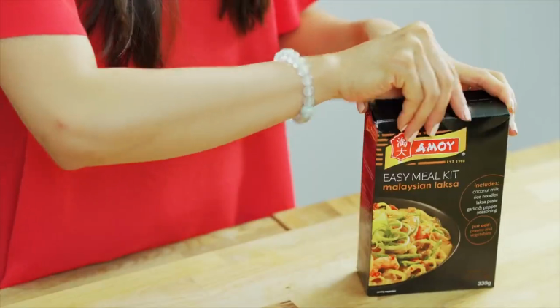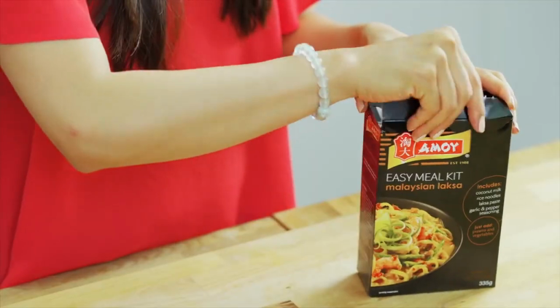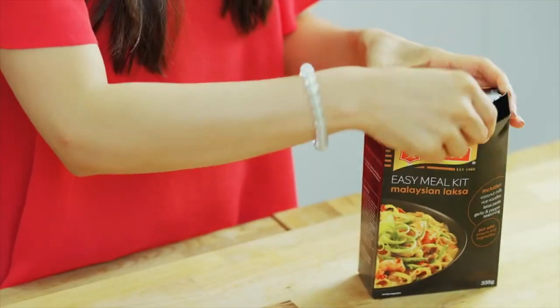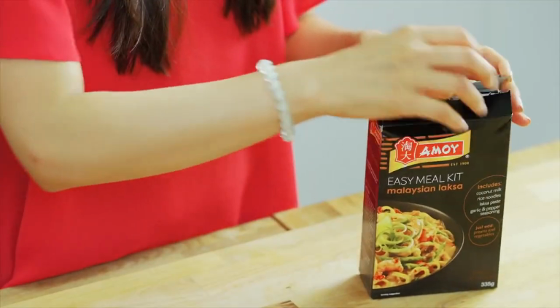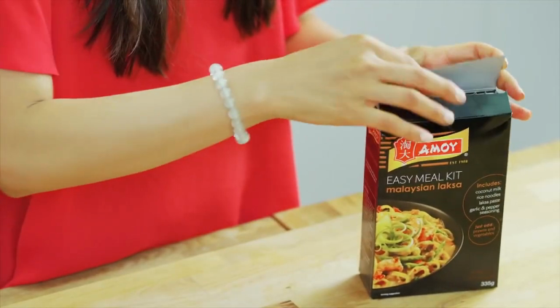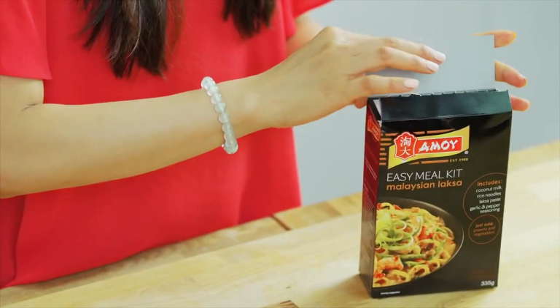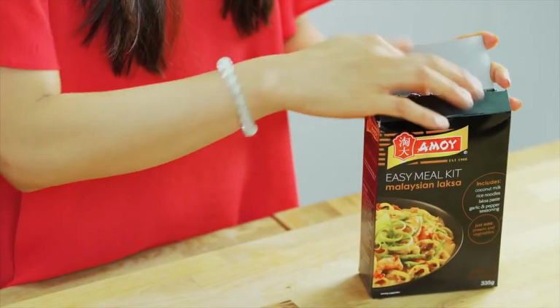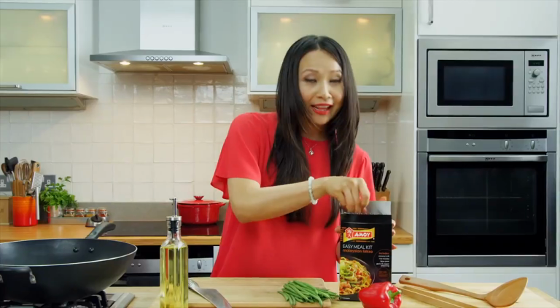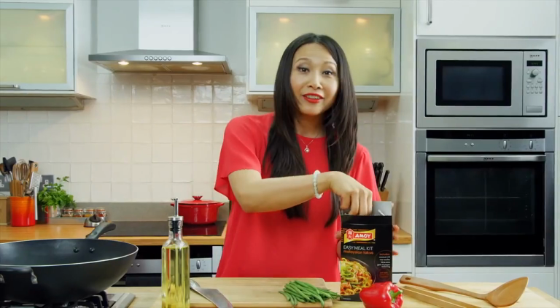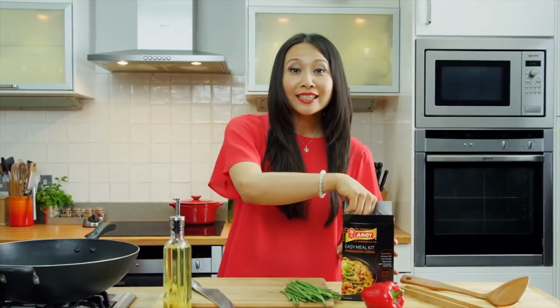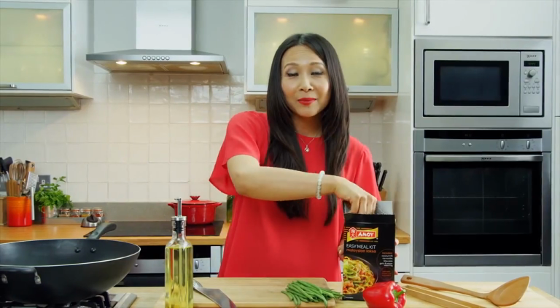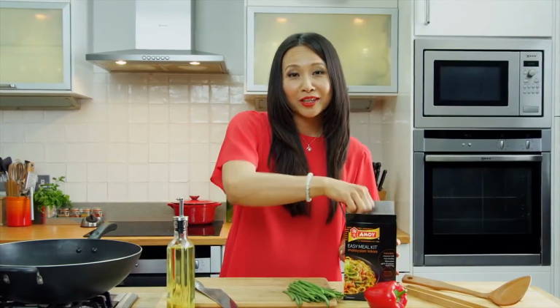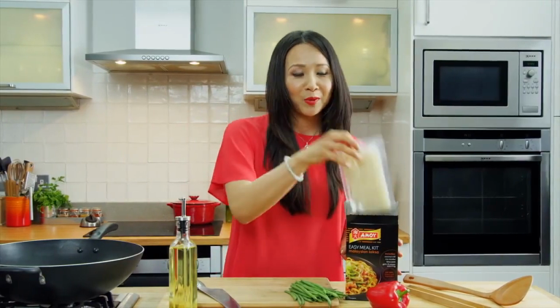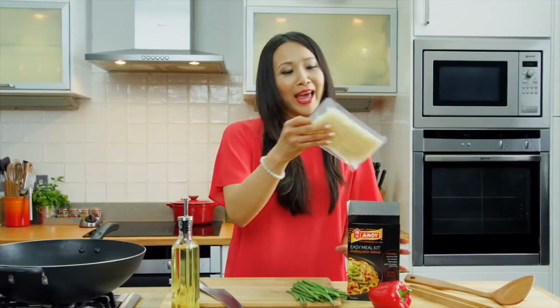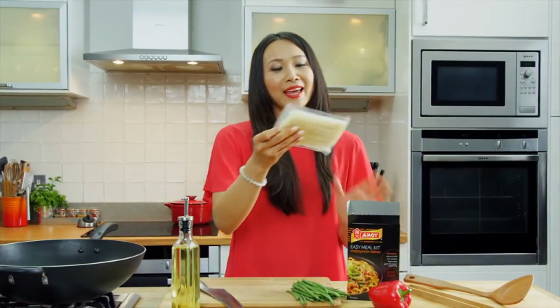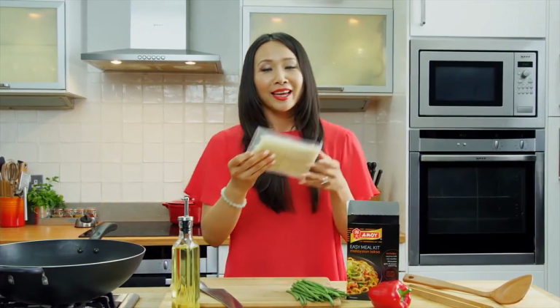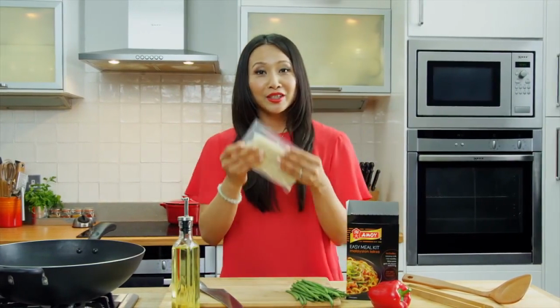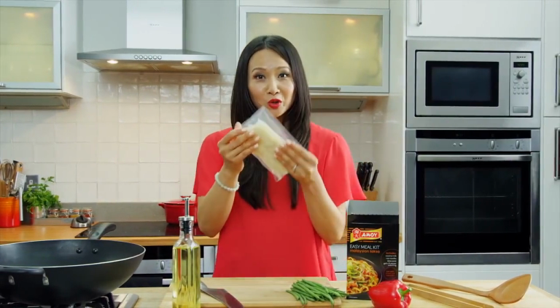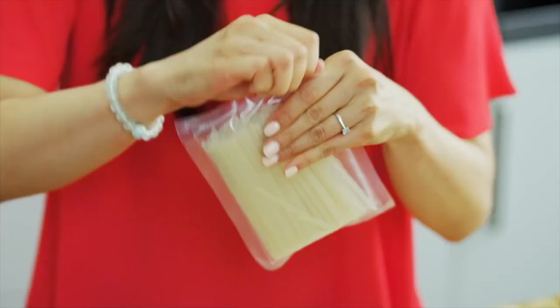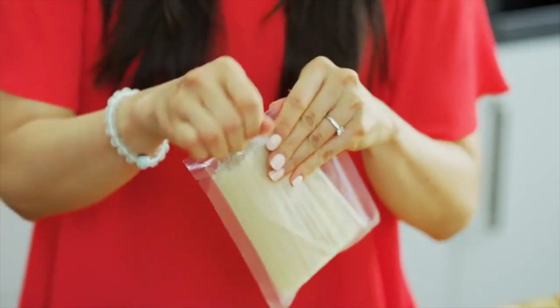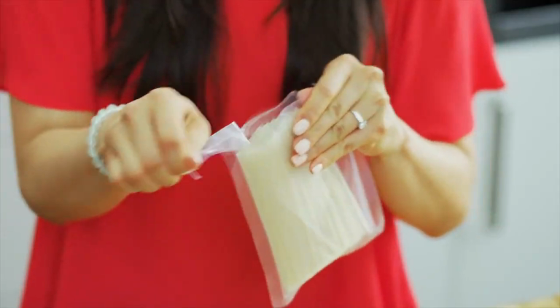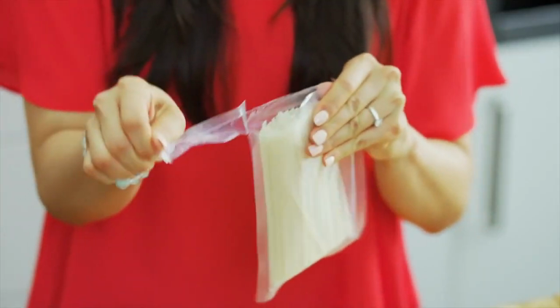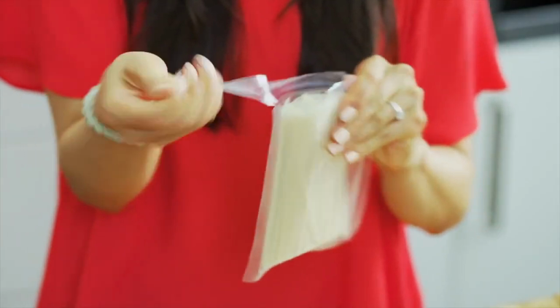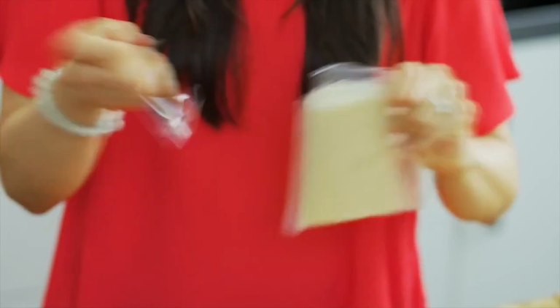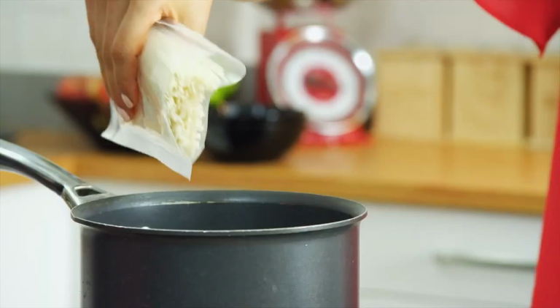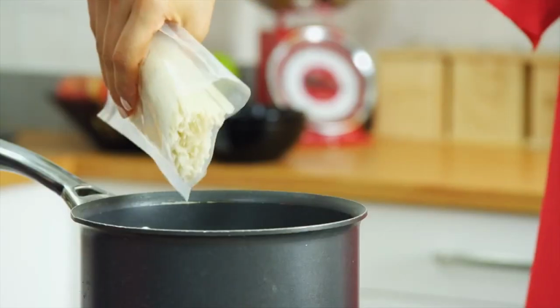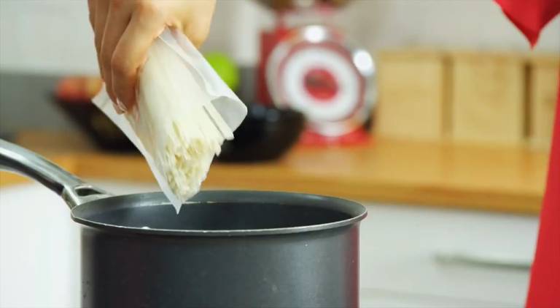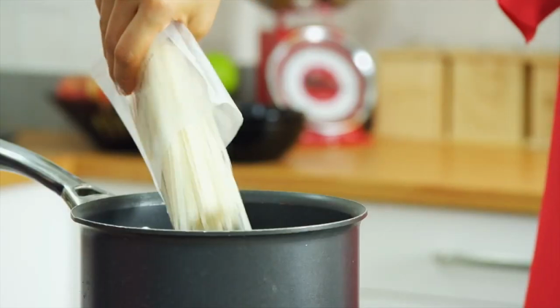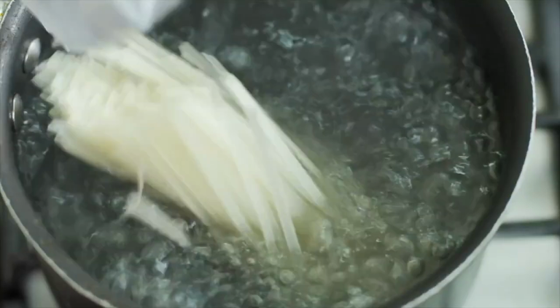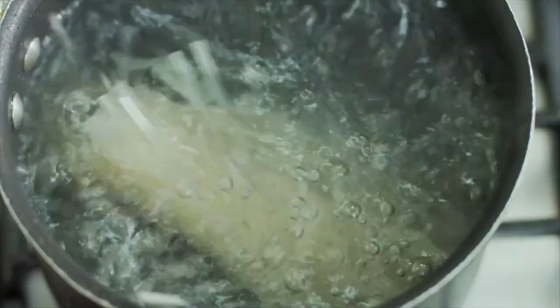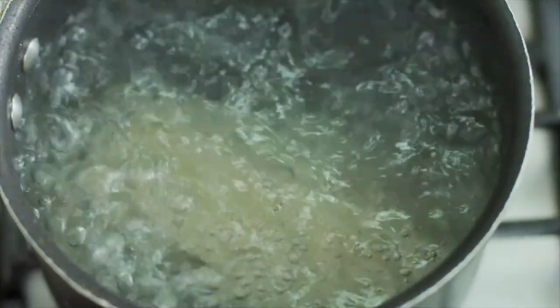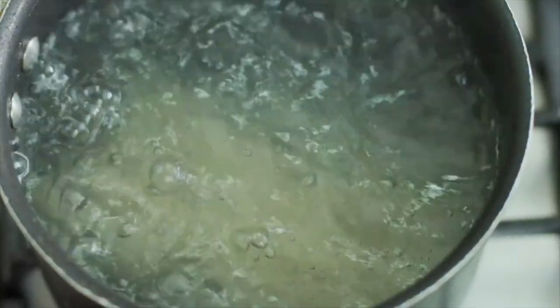I'm just going to open it up. And the first thing I'm going to prepare is the noodles, and just let that simmer away for 8 minutes.